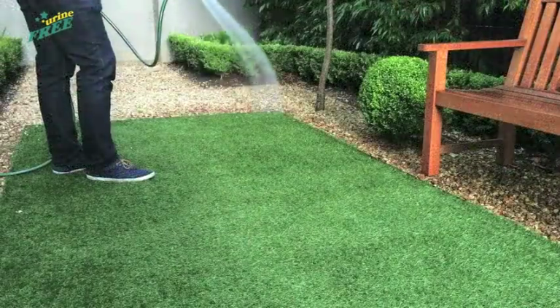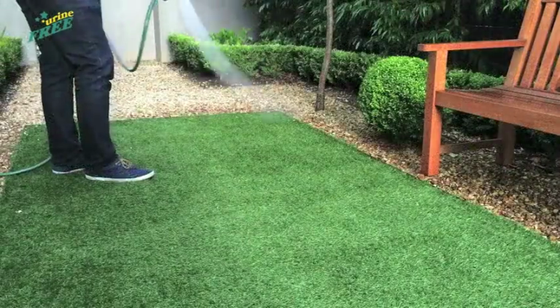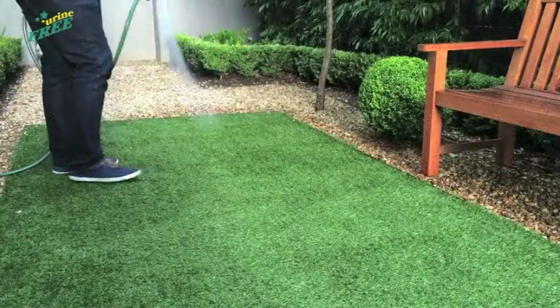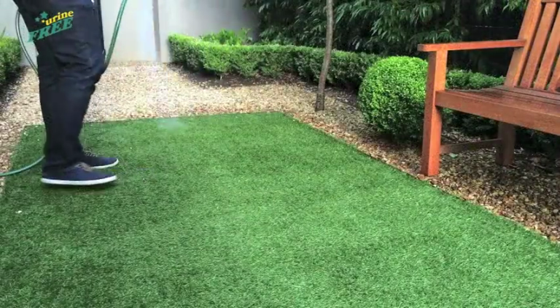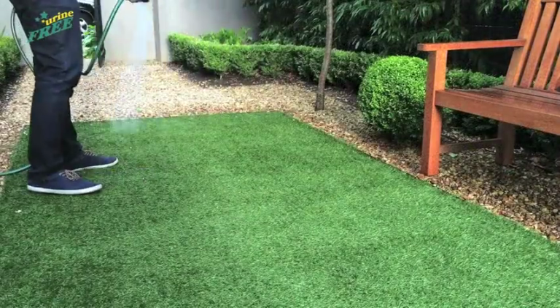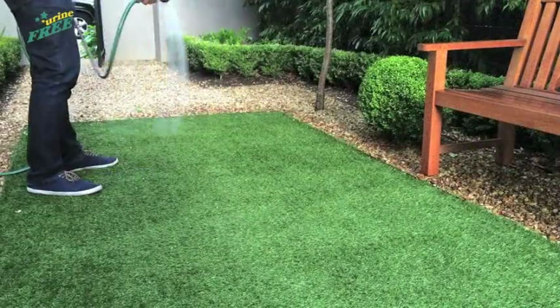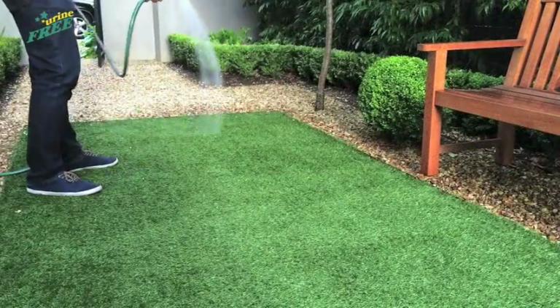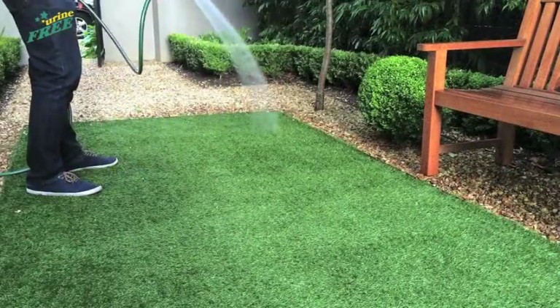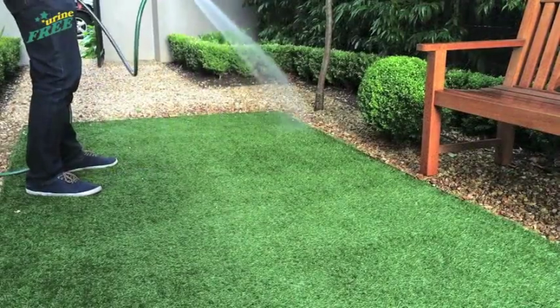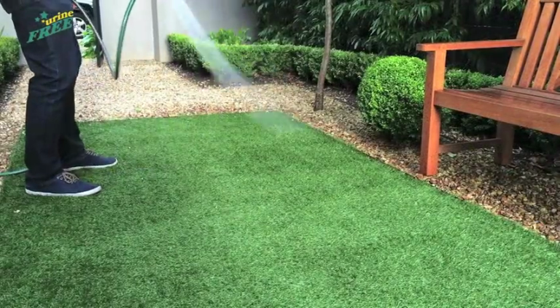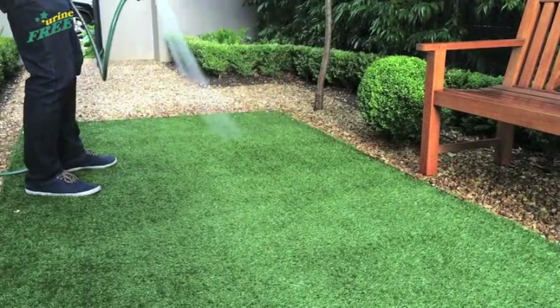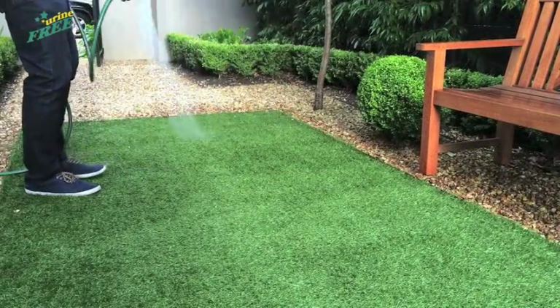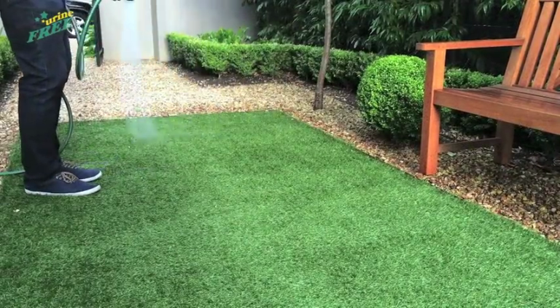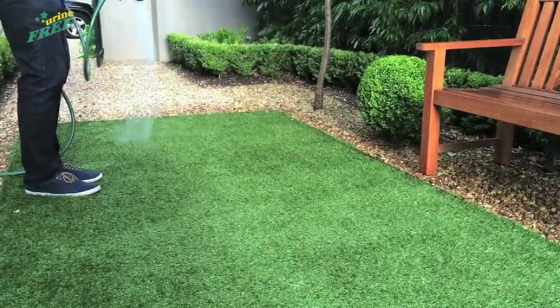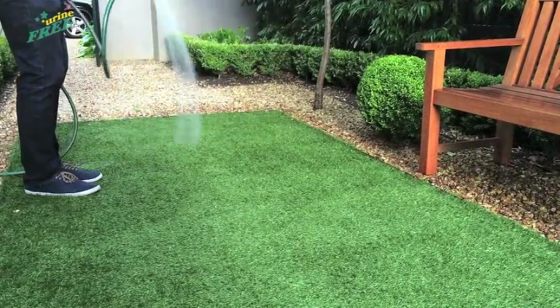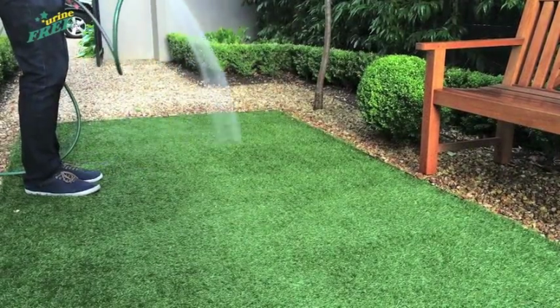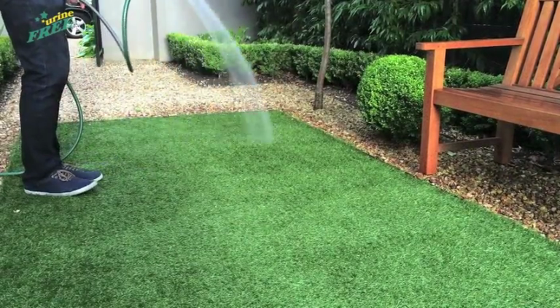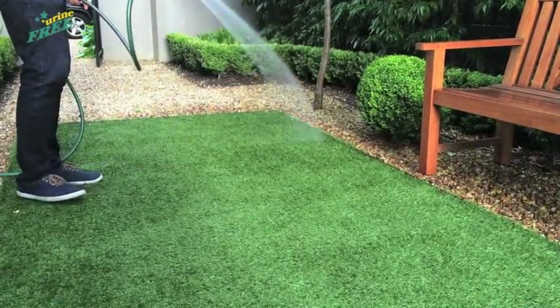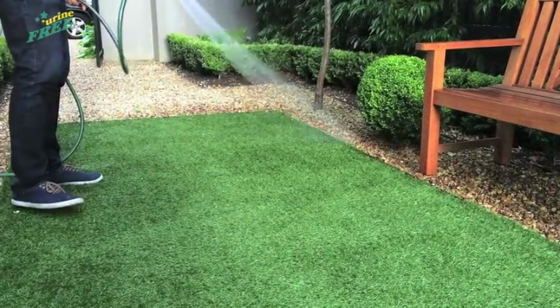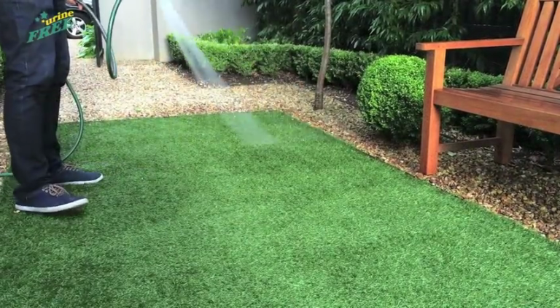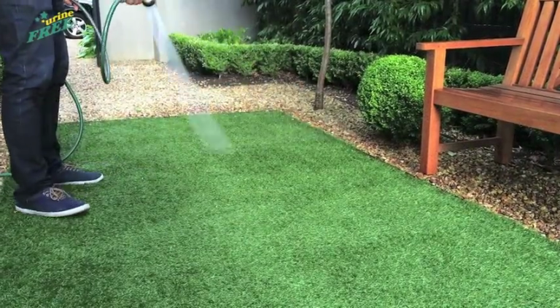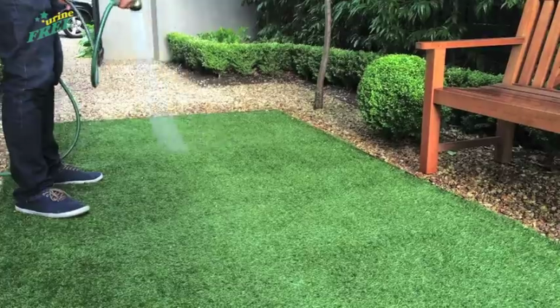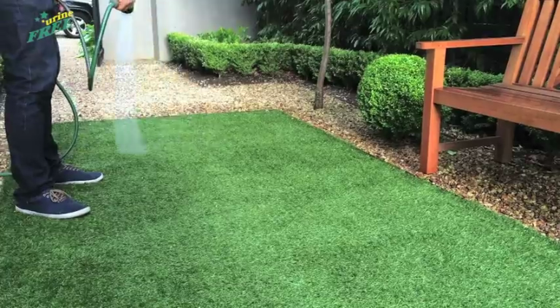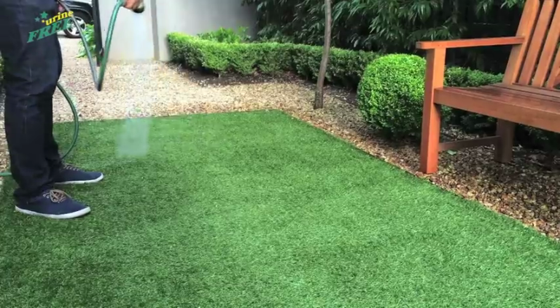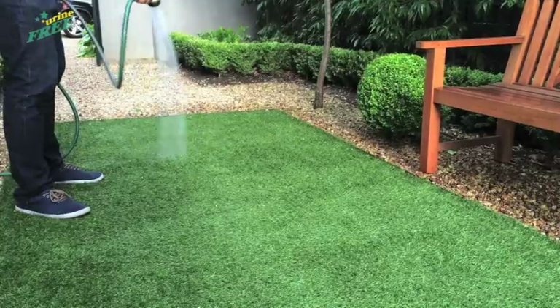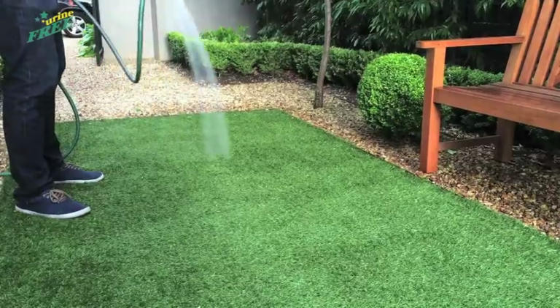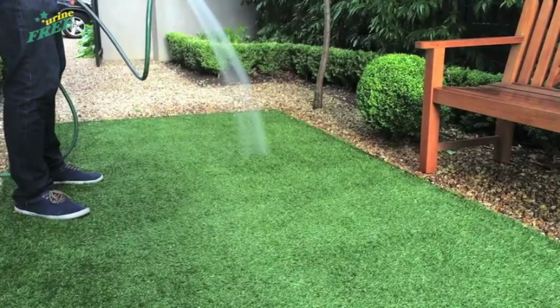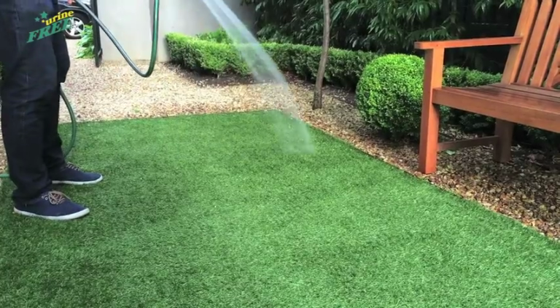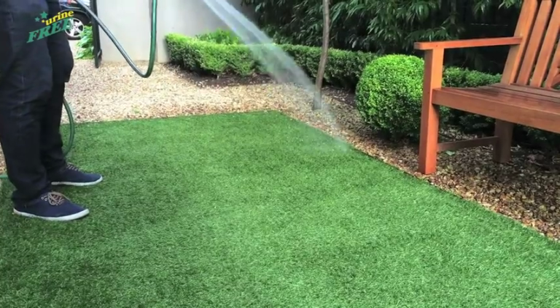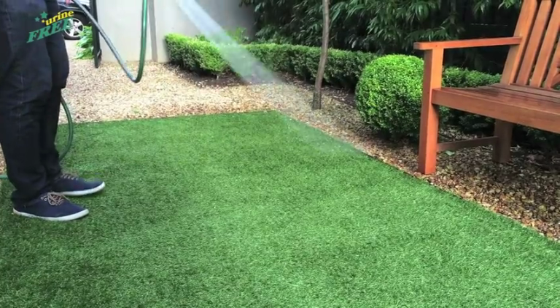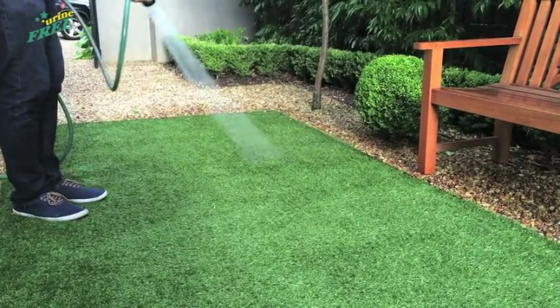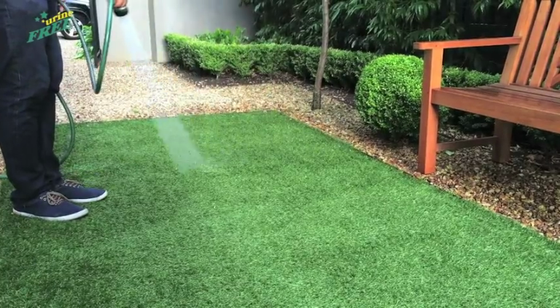Once dry, hose down the grass to remove any residue from the bioenzymatic activity.